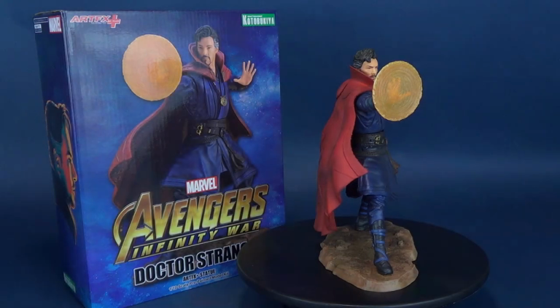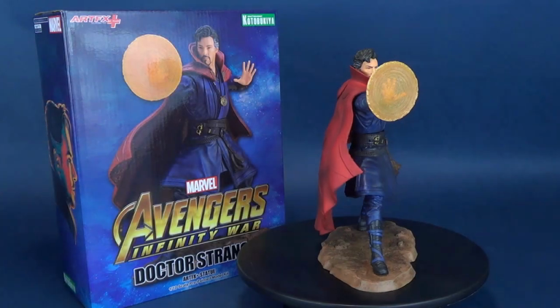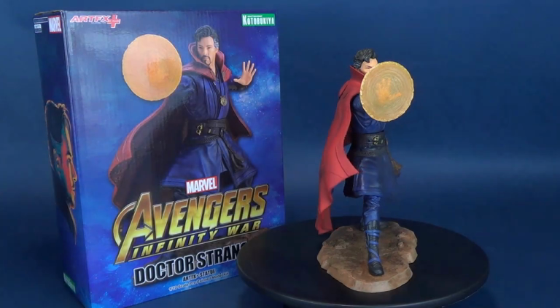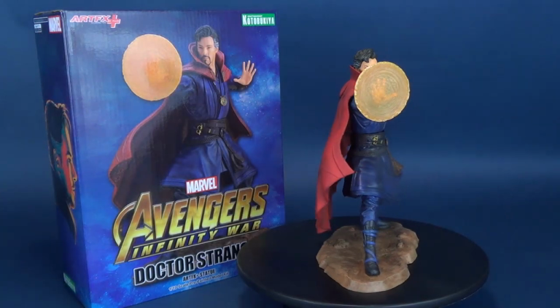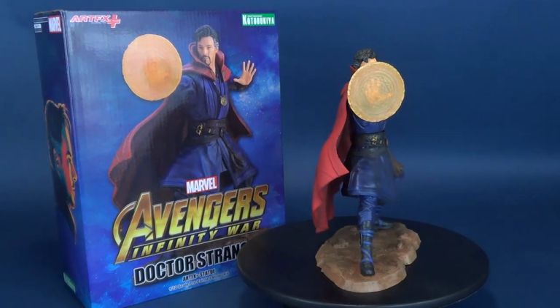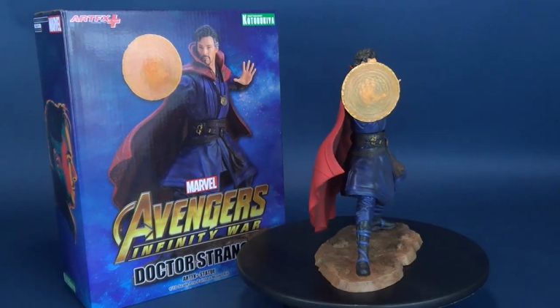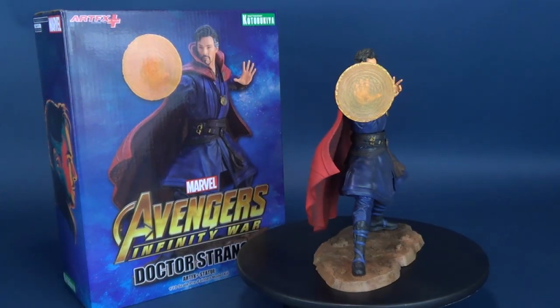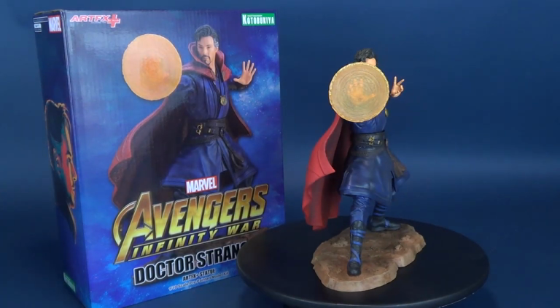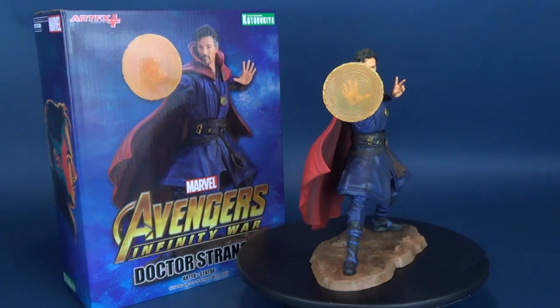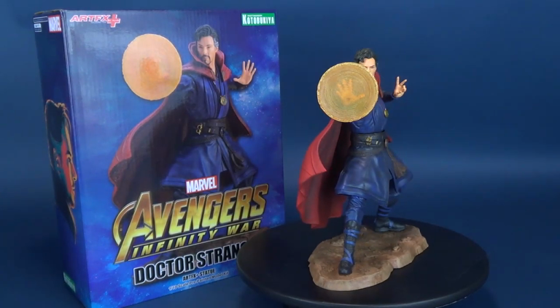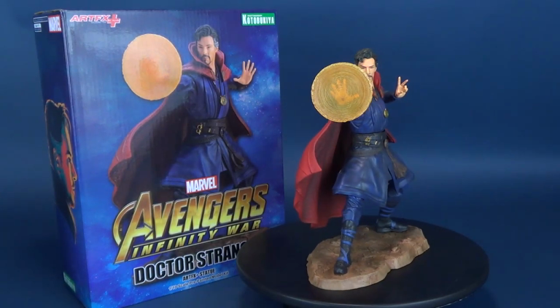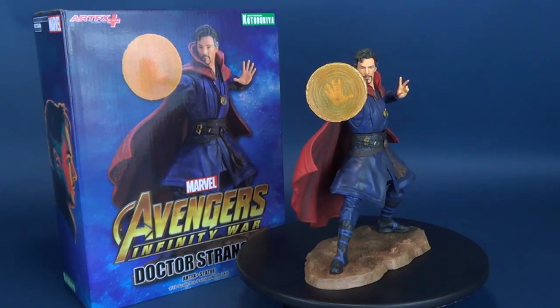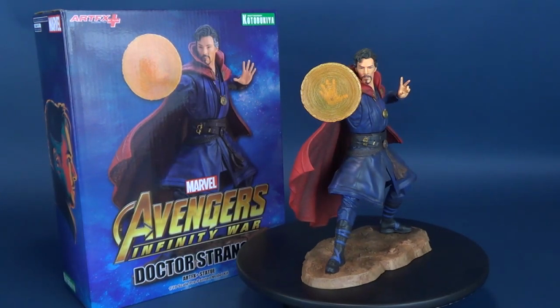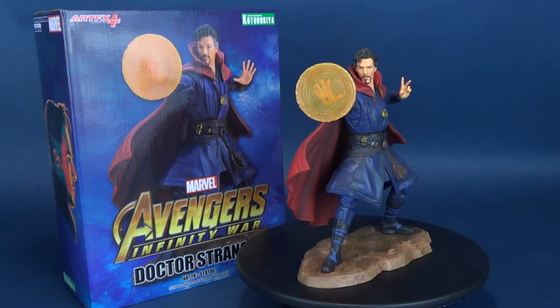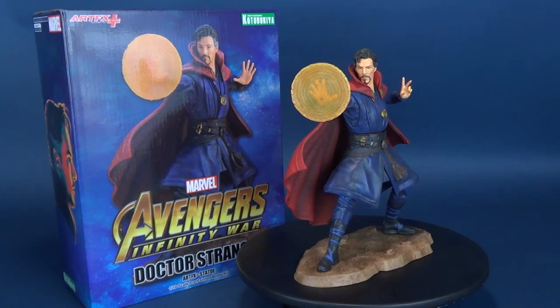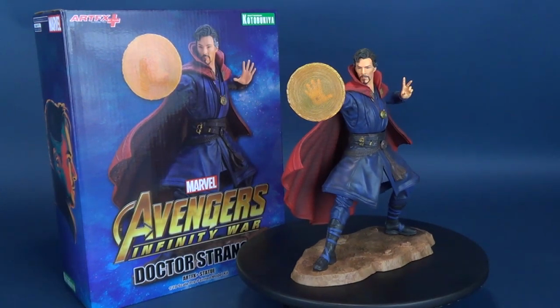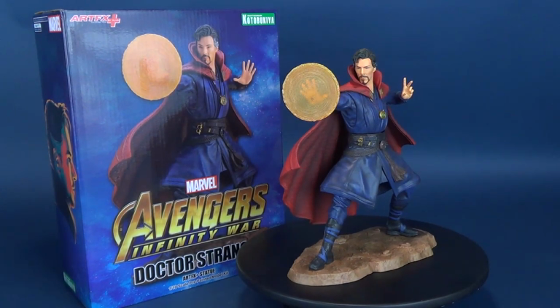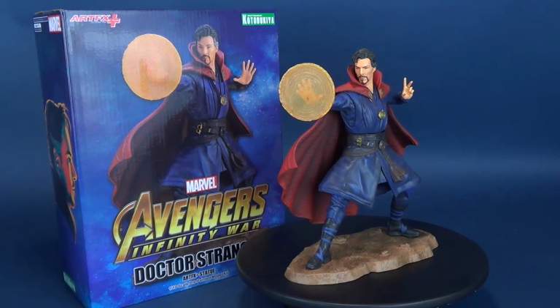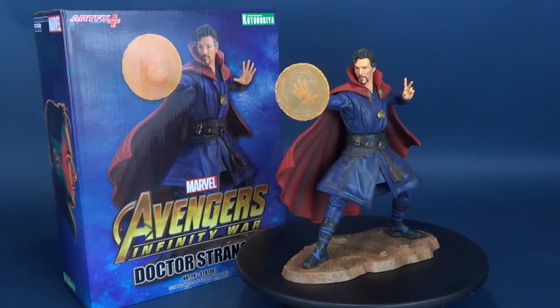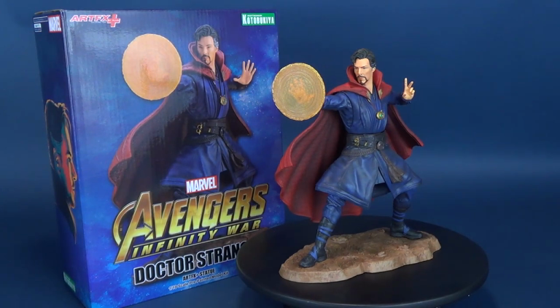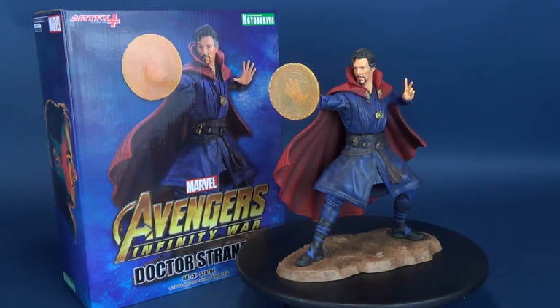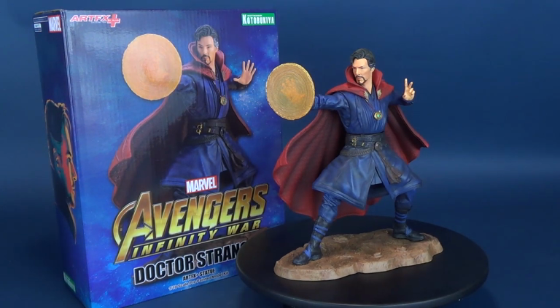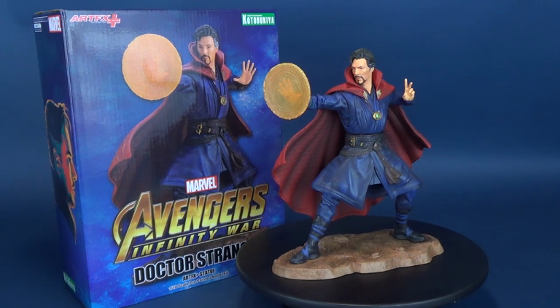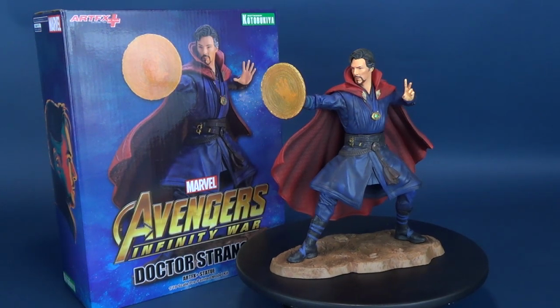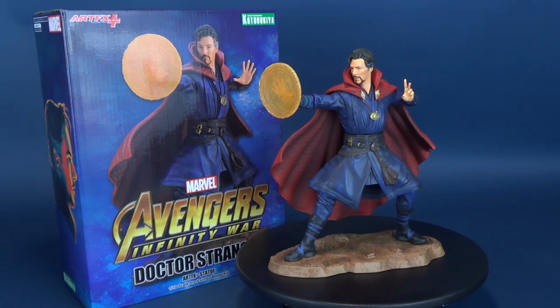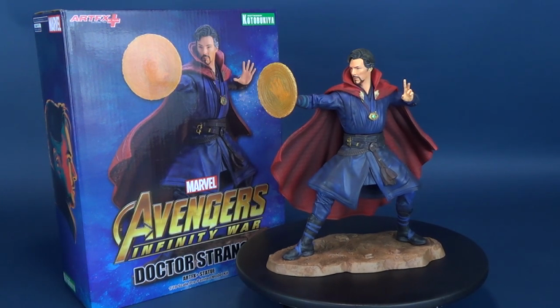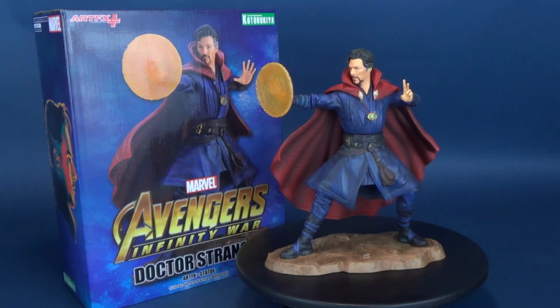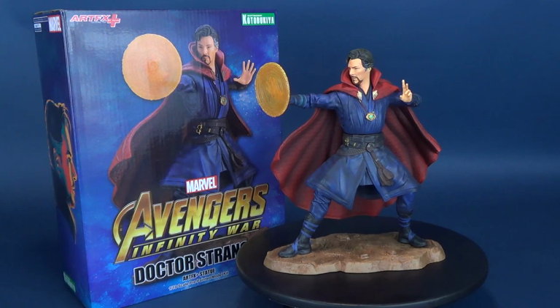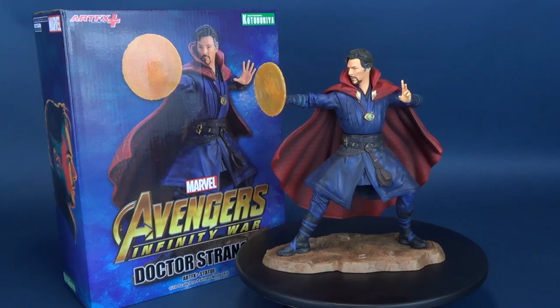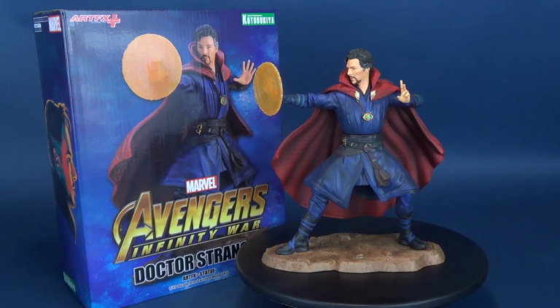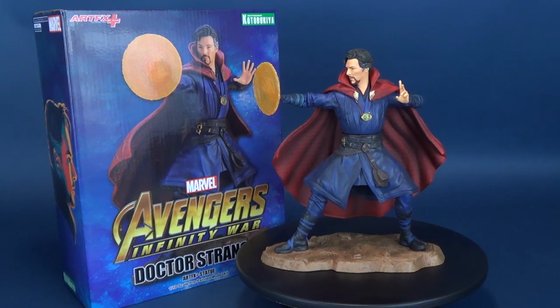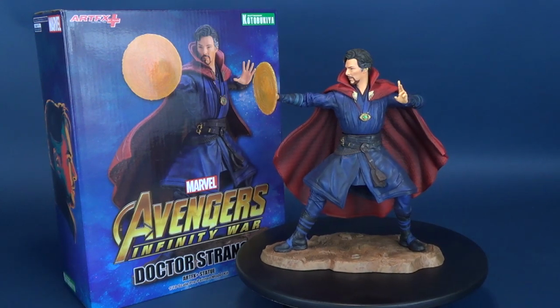If it comes to saving you, or the Kid, or the Time Stone, I will not hesitate to let either of you die.